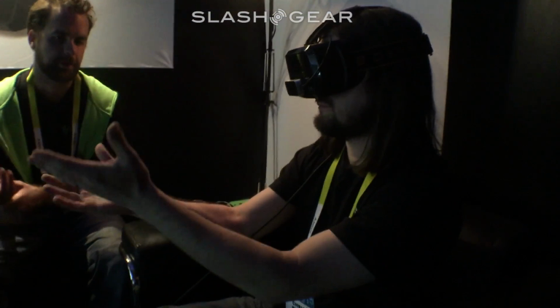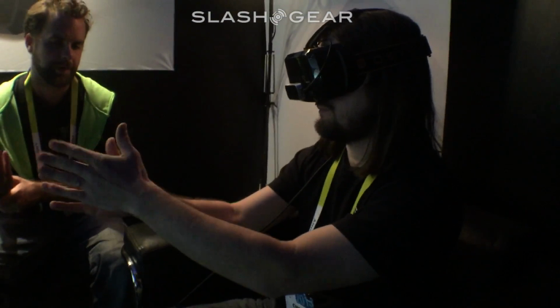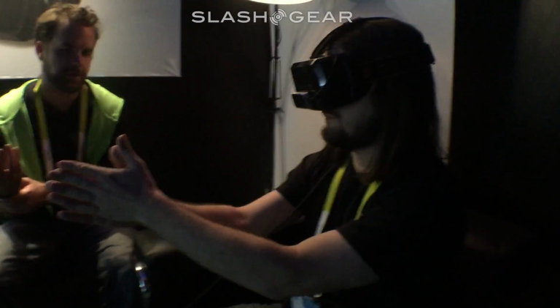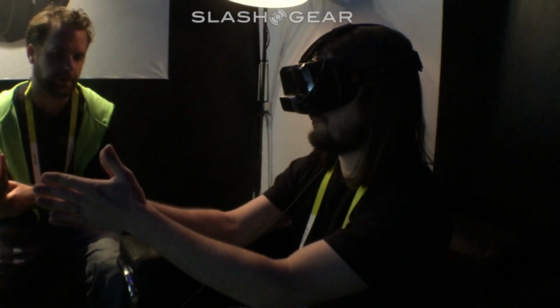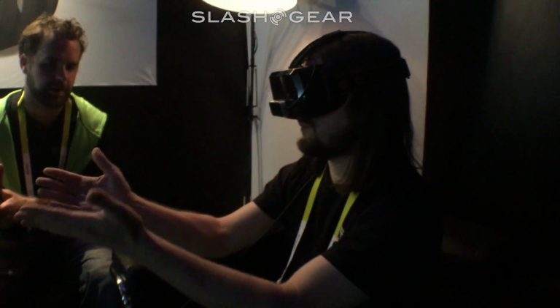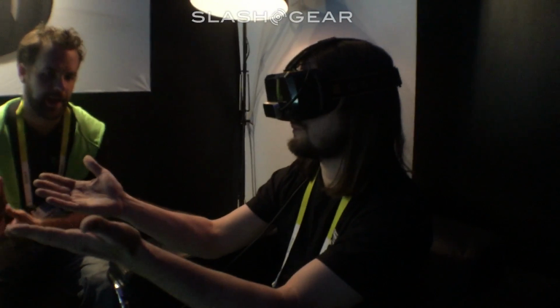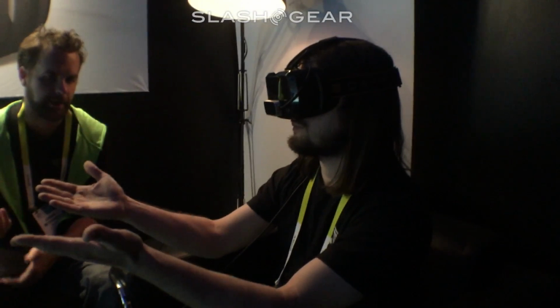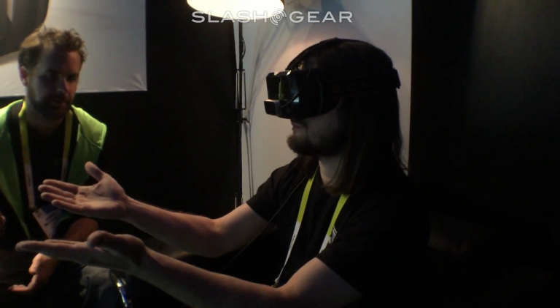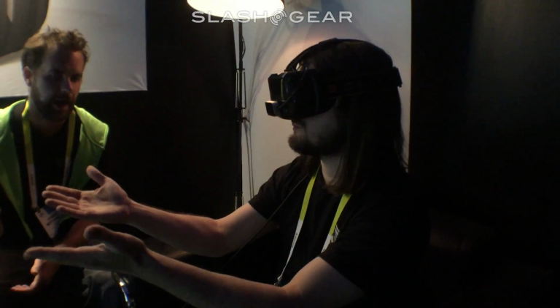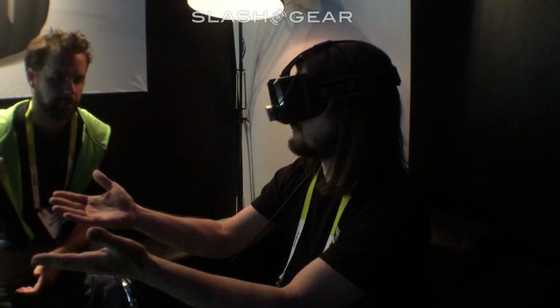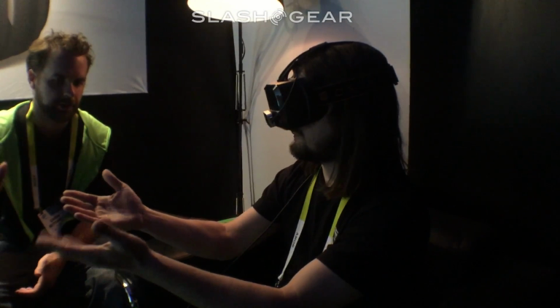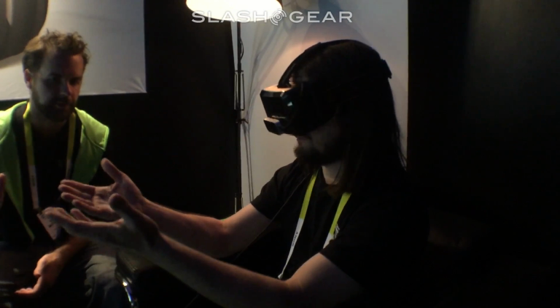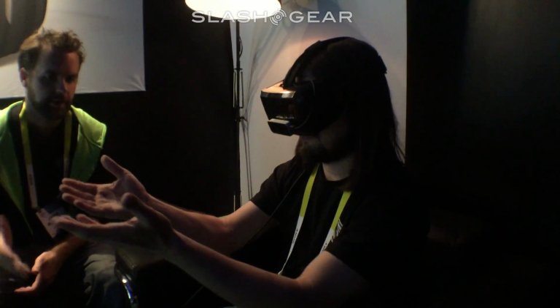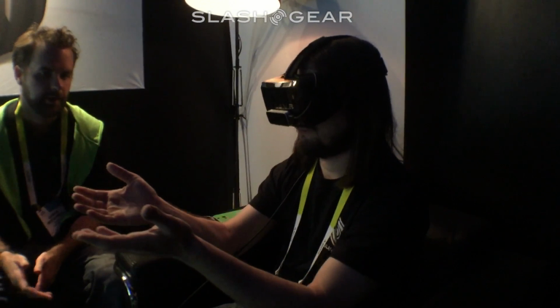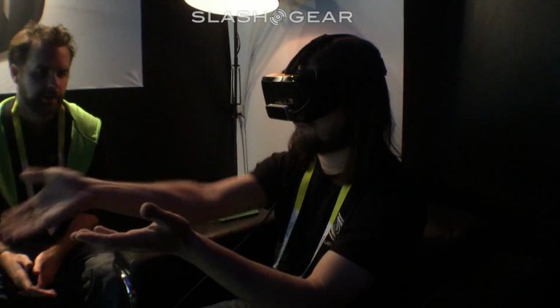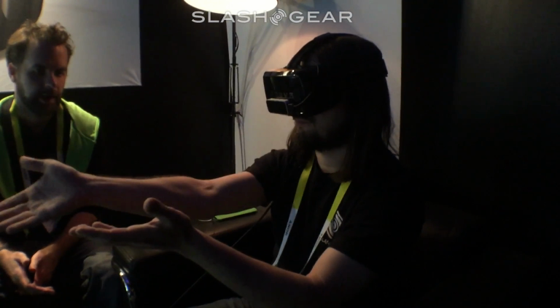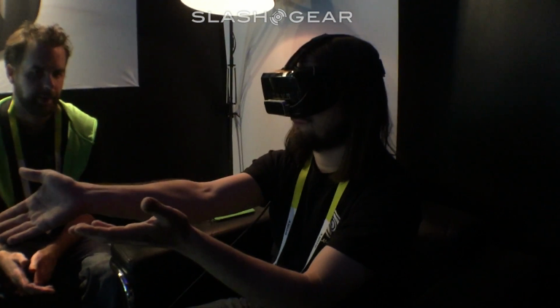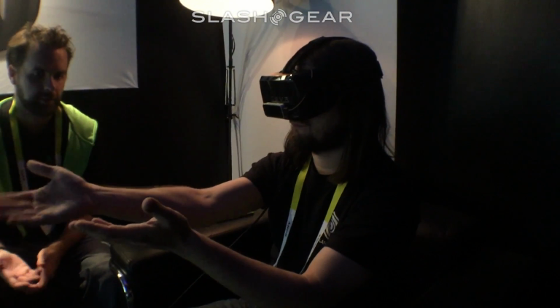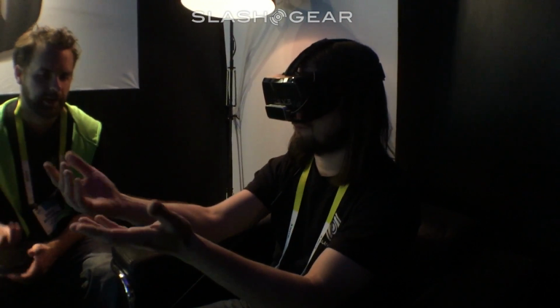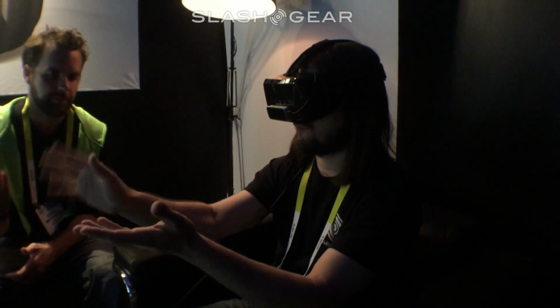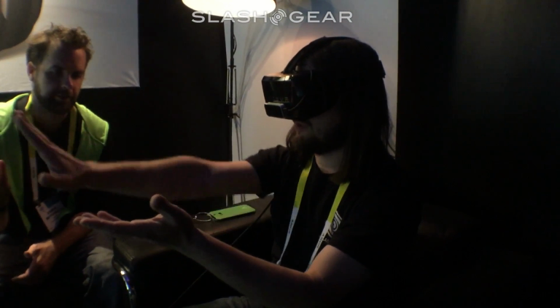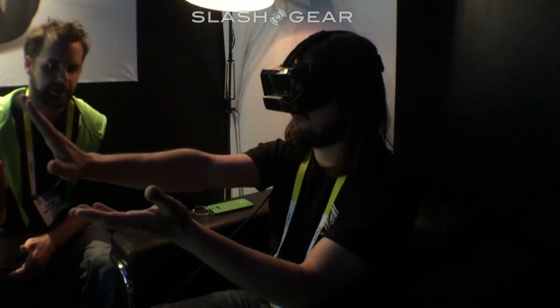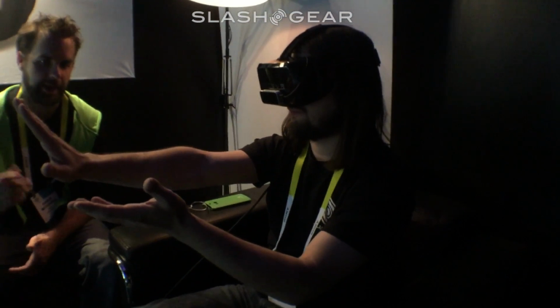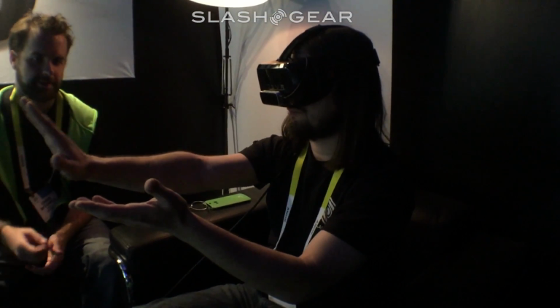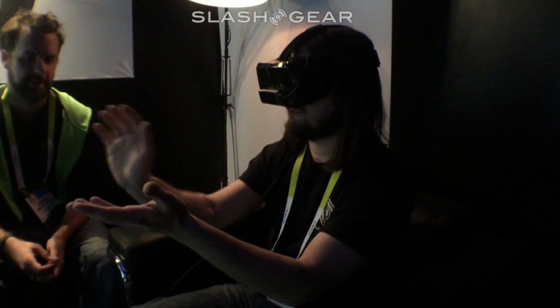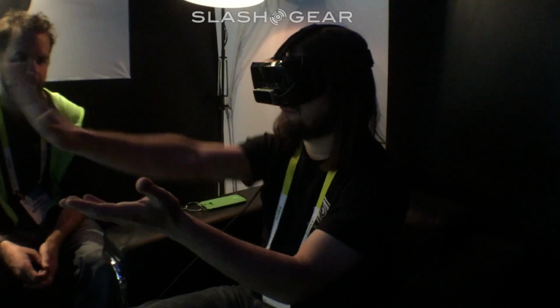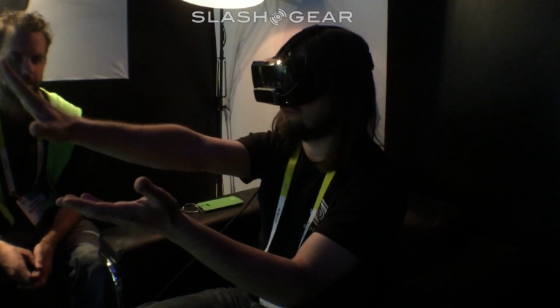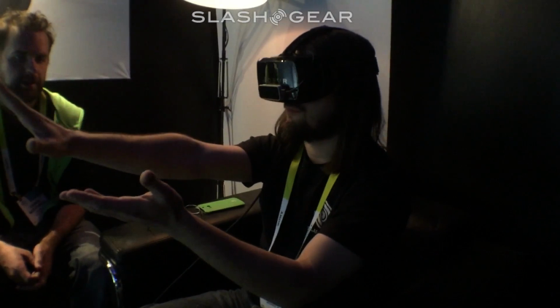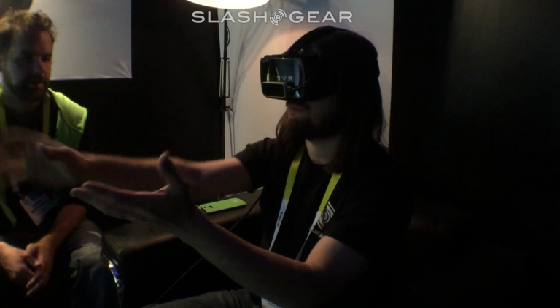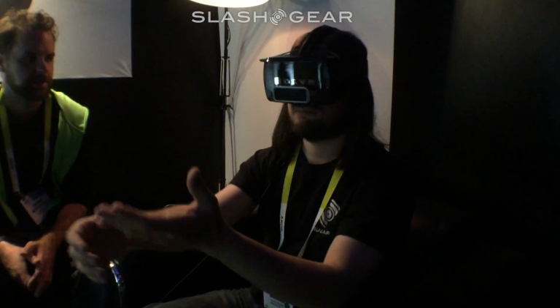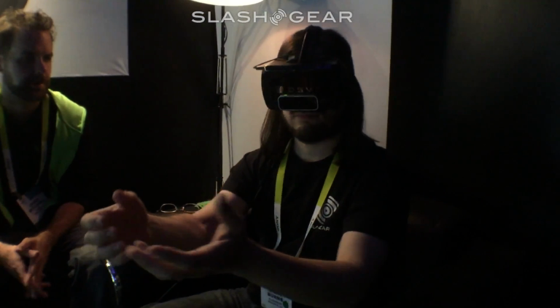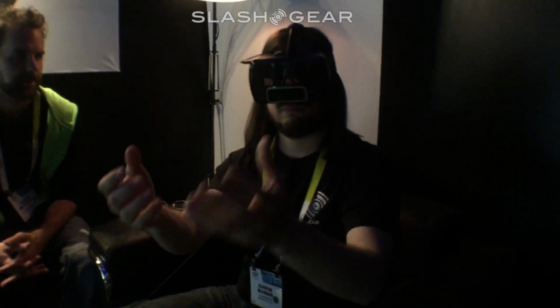At this point in the demo I'm seeing a flying skull in front of me — we're sort of in a forced situation — and I'm shooting fireballs, basically.